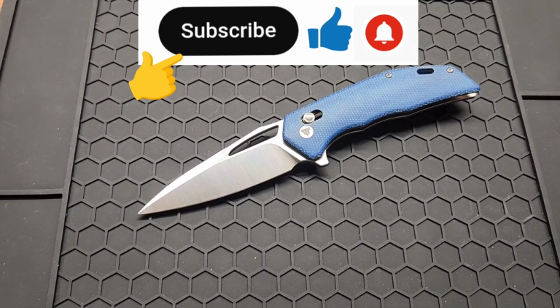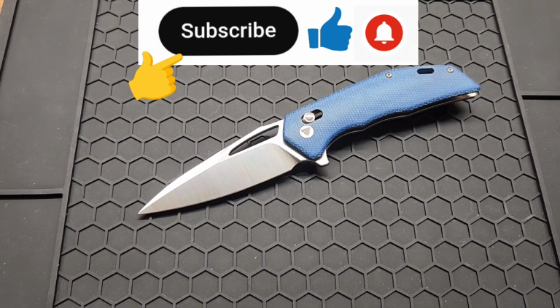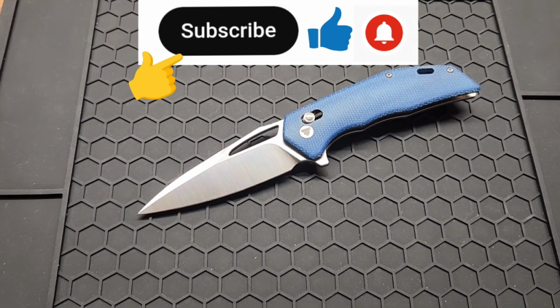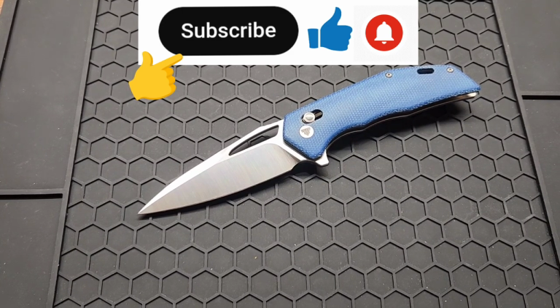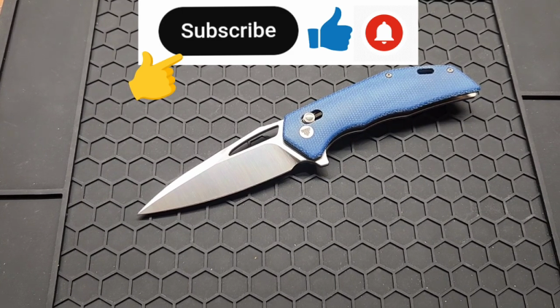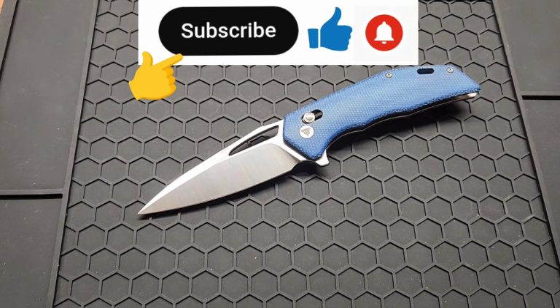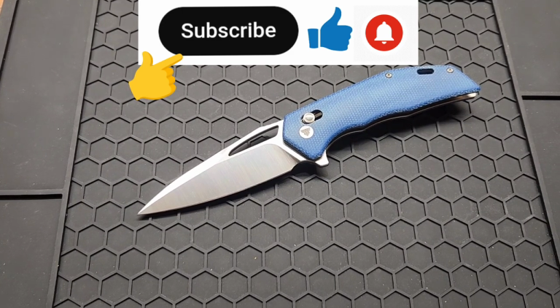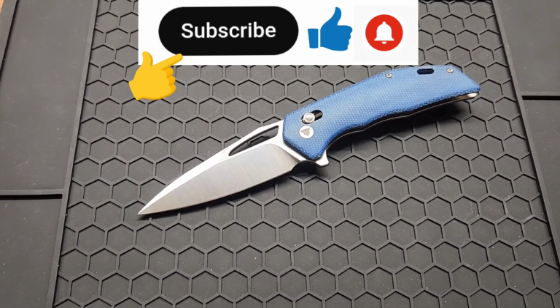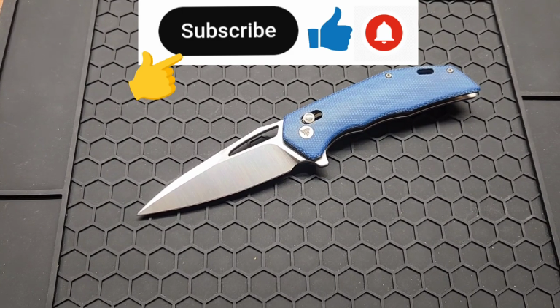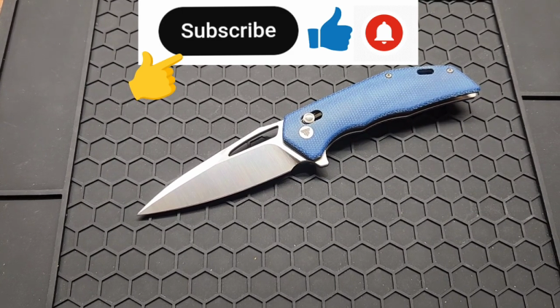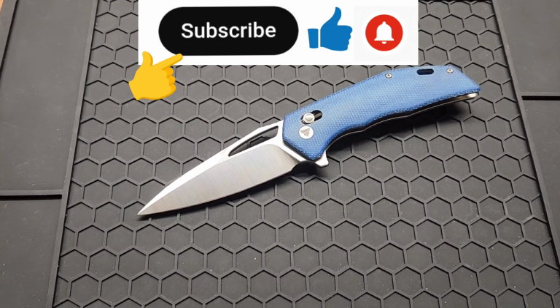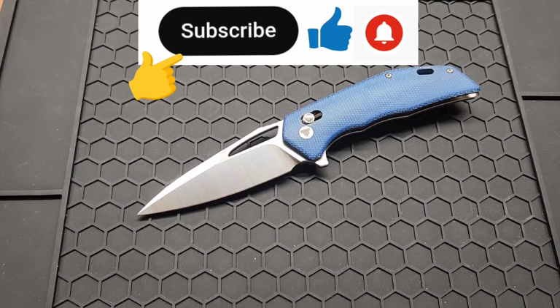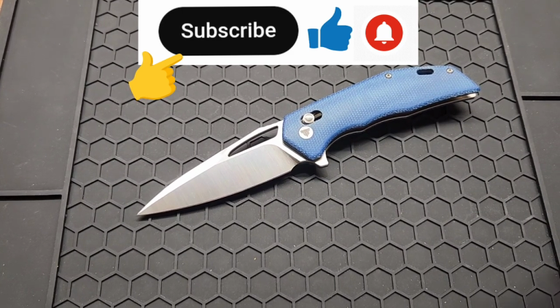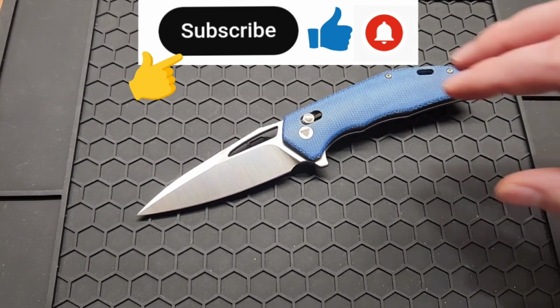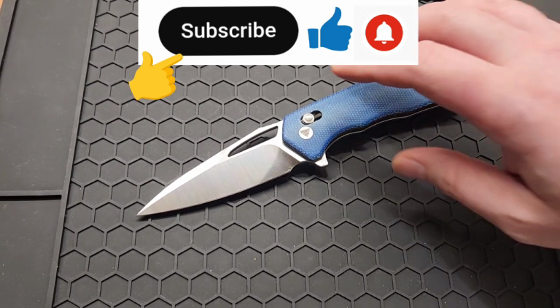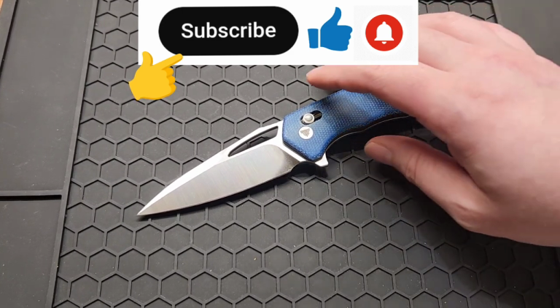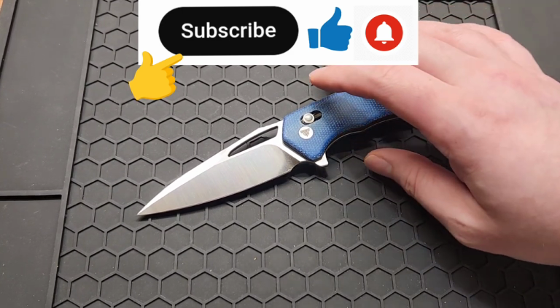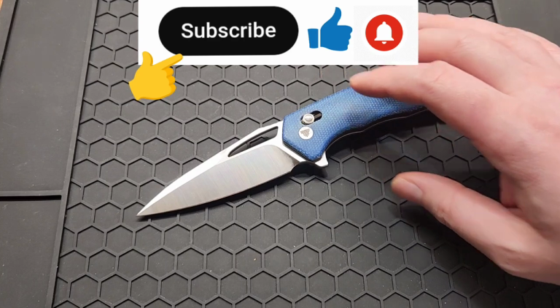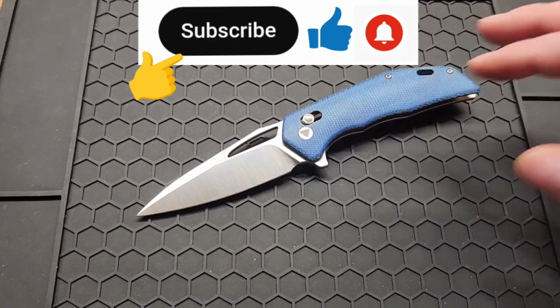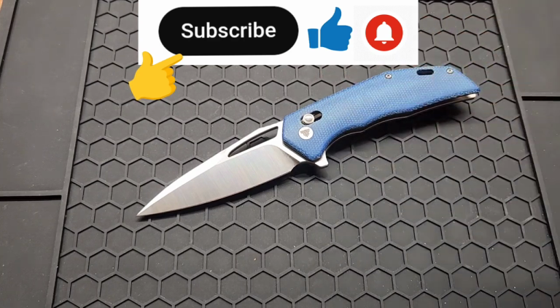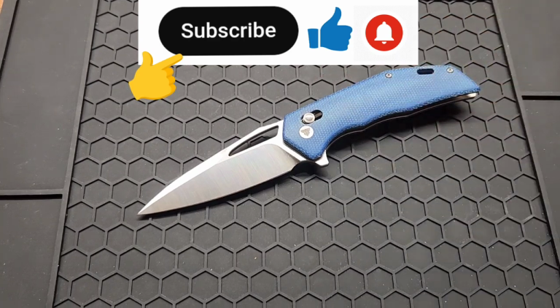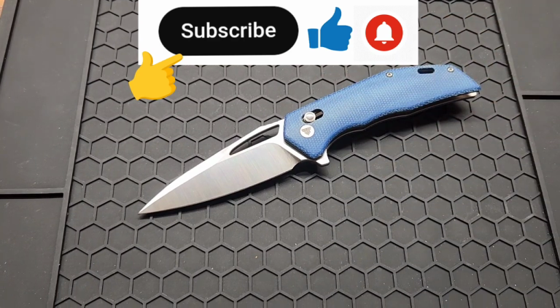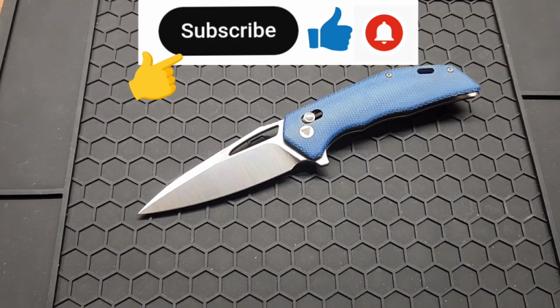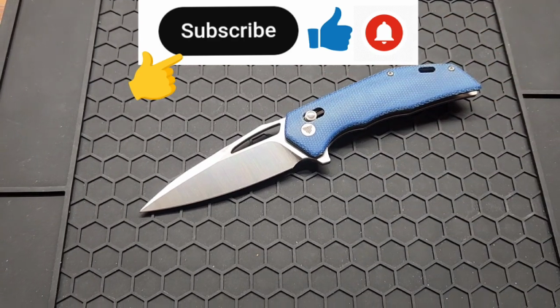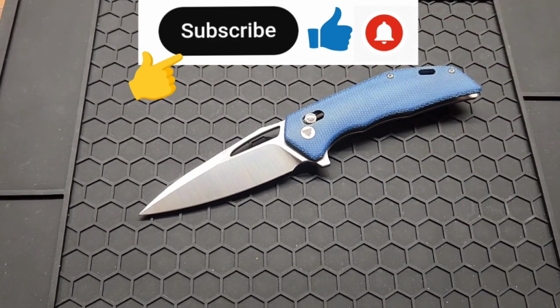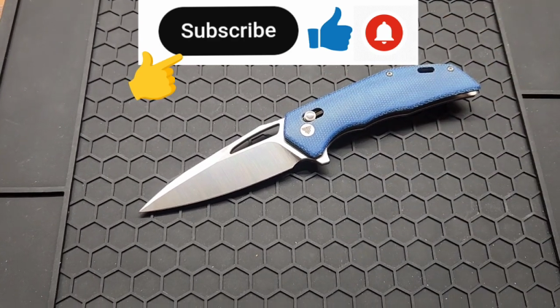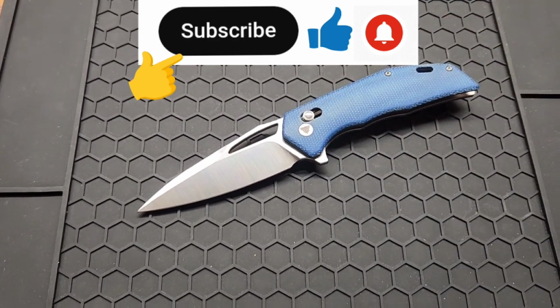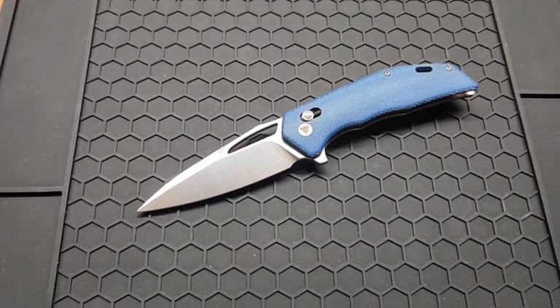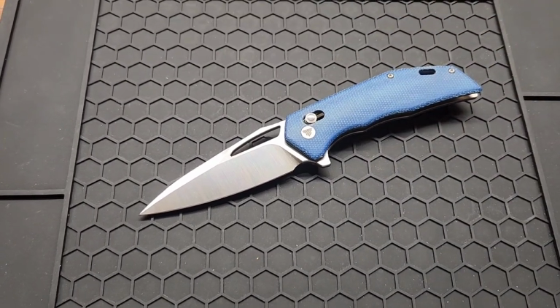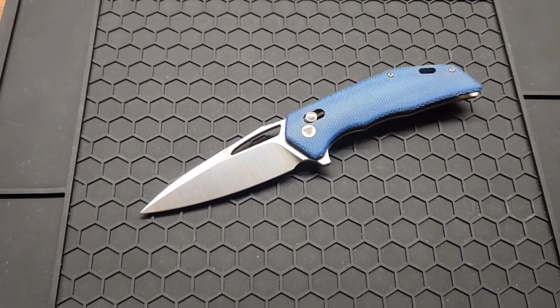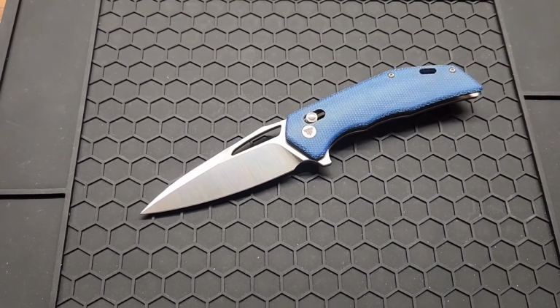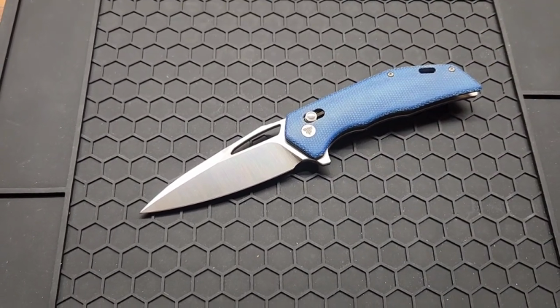Subscribe if you haven't already, check out my Instagram — you usually see knives there first. Give me a like or comment, let me know what you think about this one.